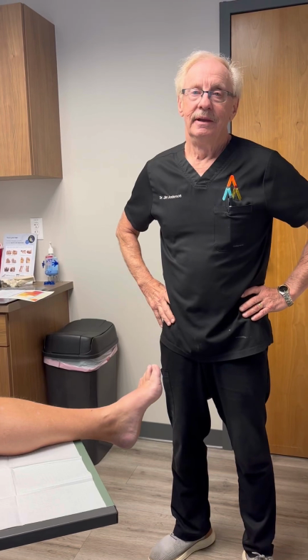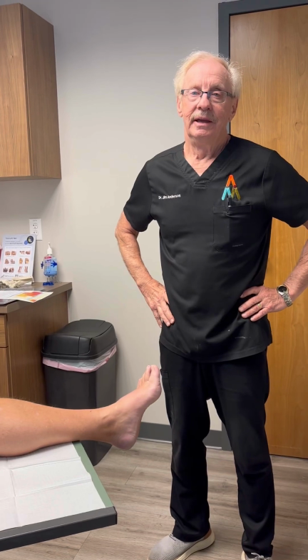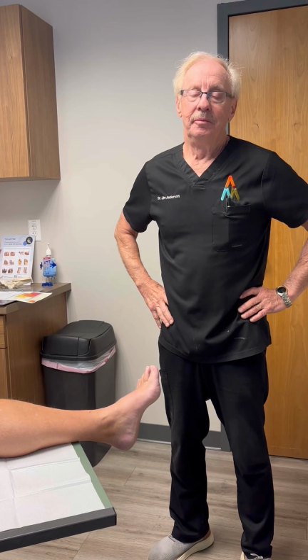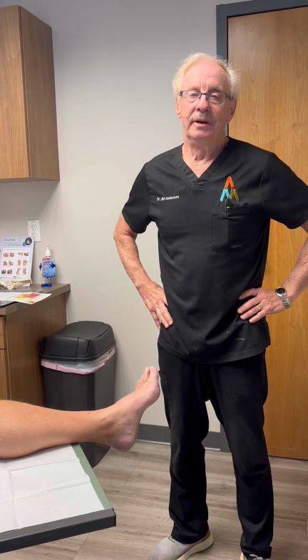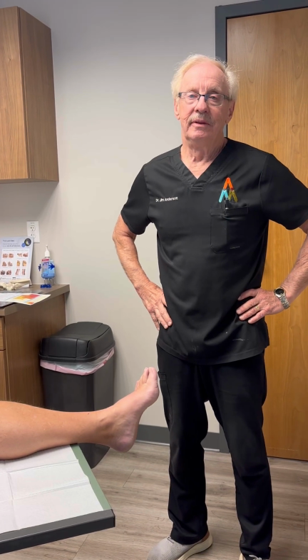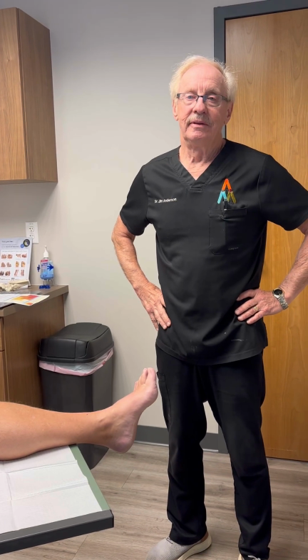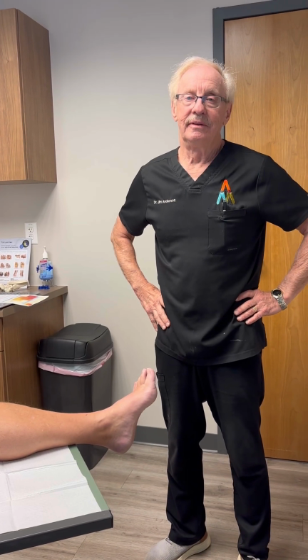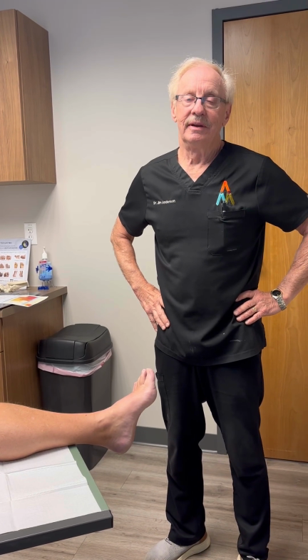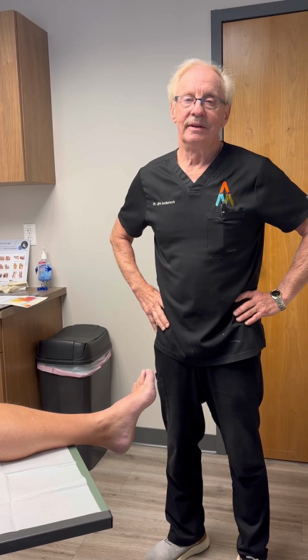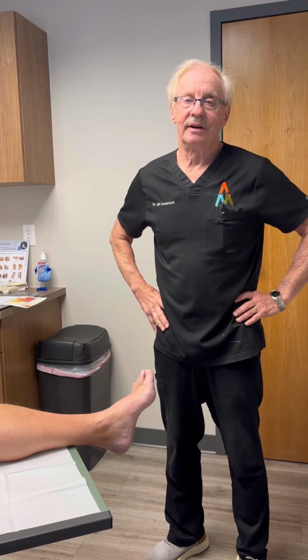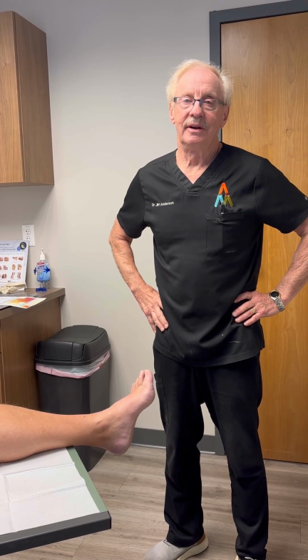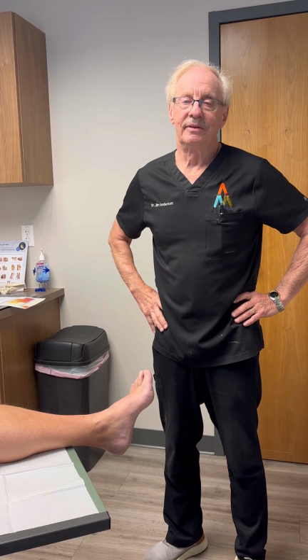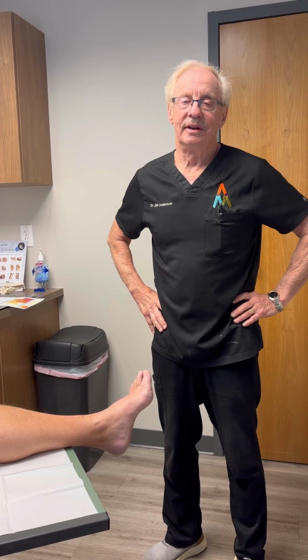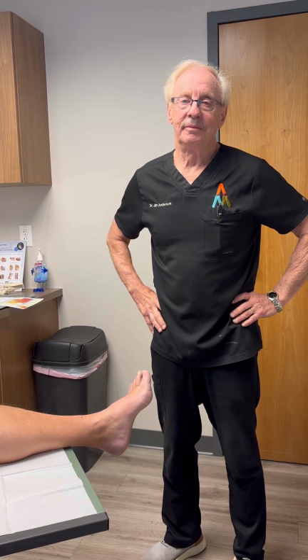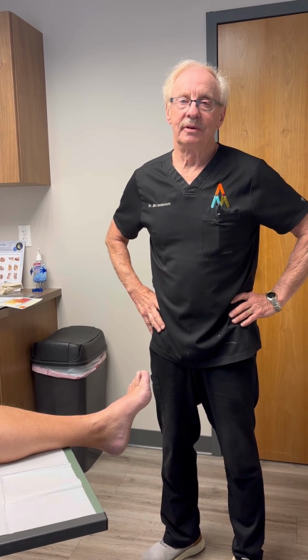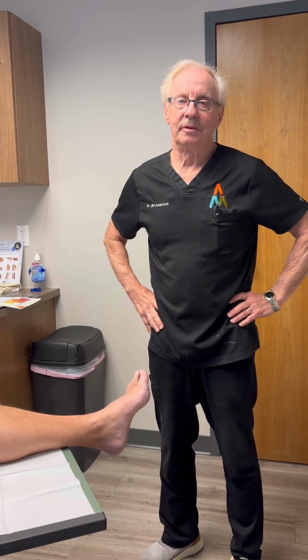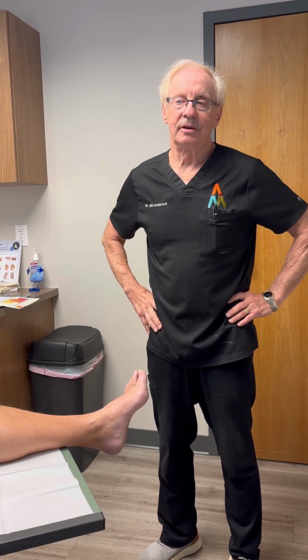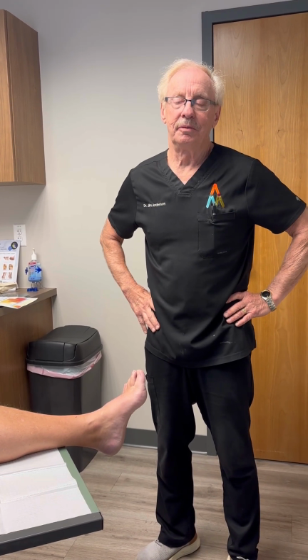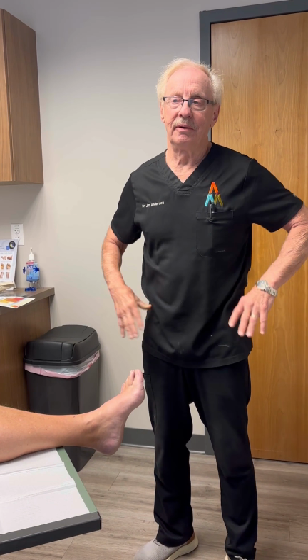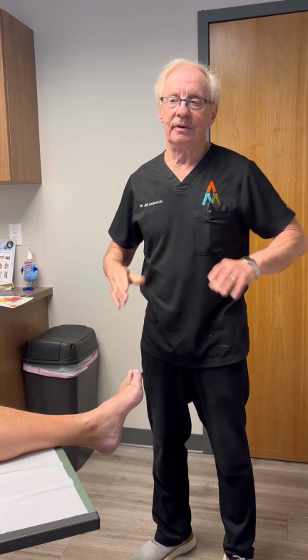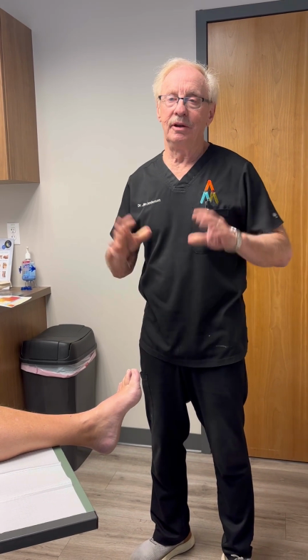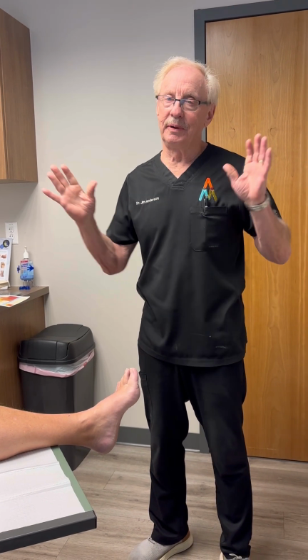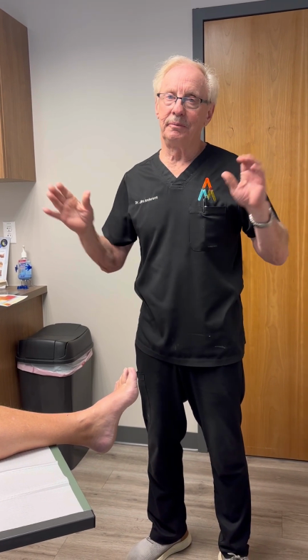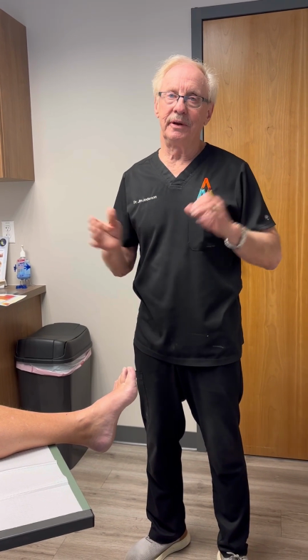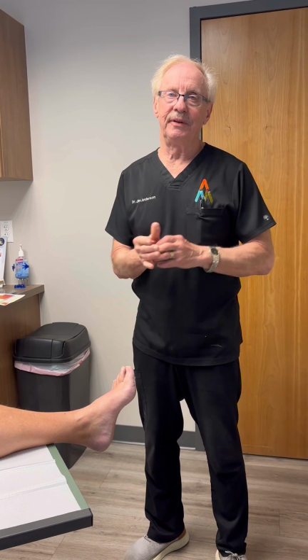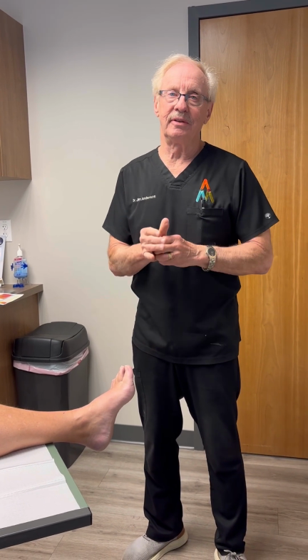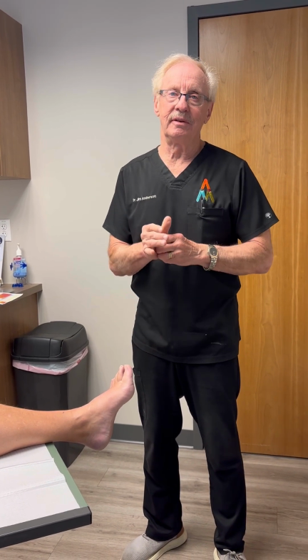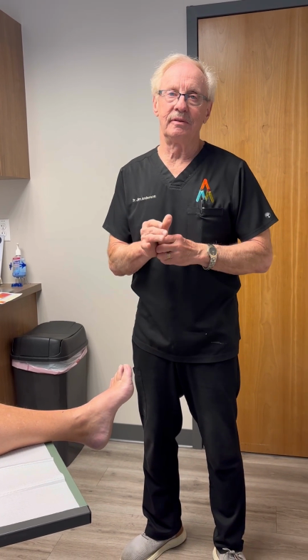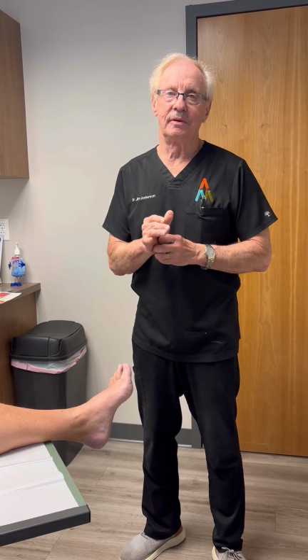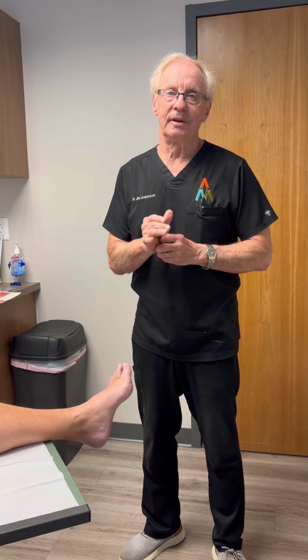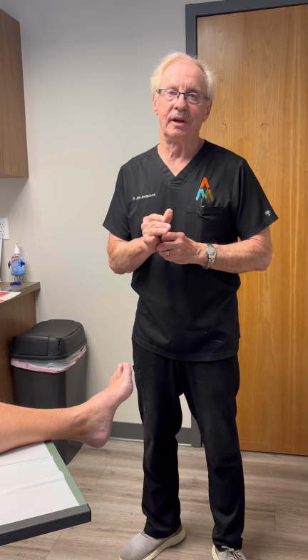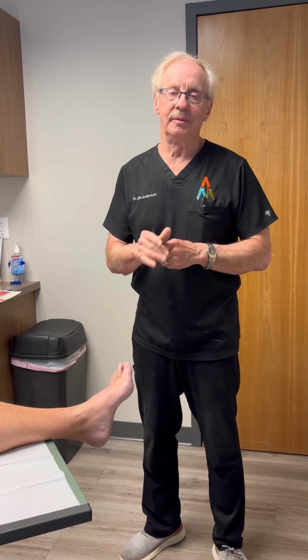Hey everybody, this is Dr. Anderson. I'm going to talk to you about heel pain and plantar fasciitis — it's really common.